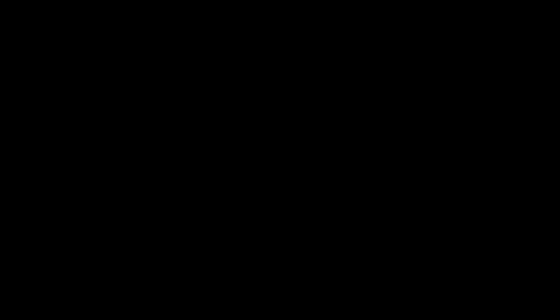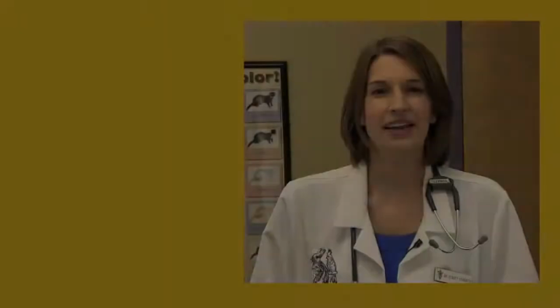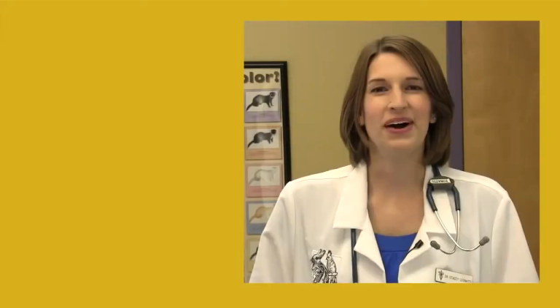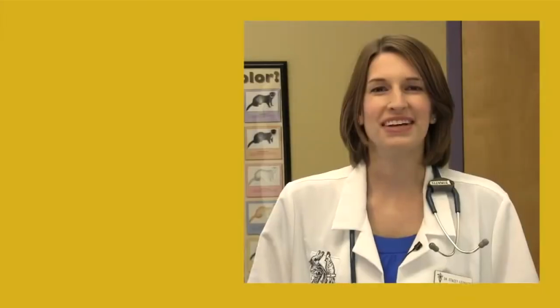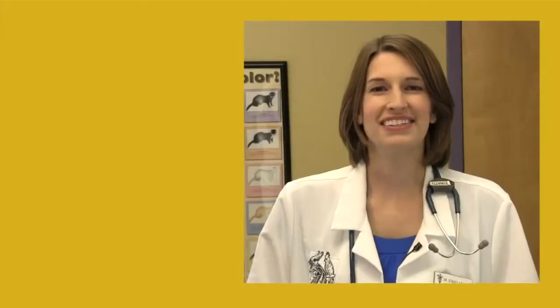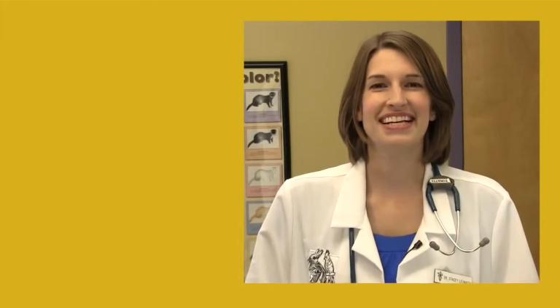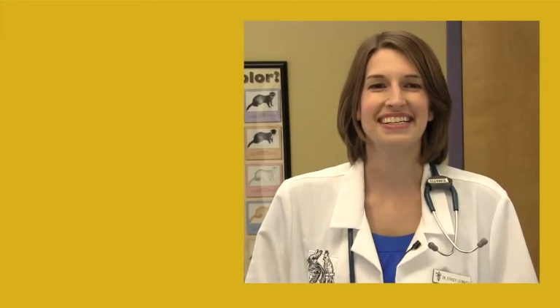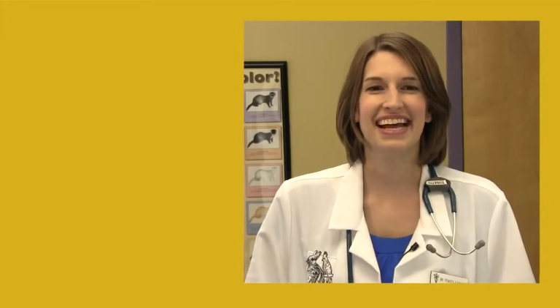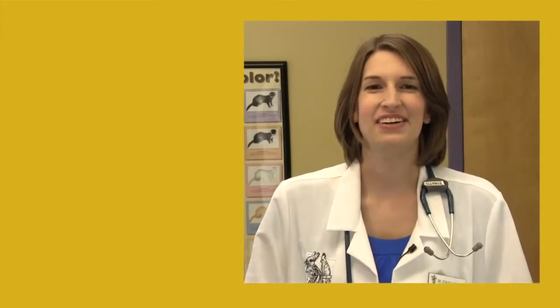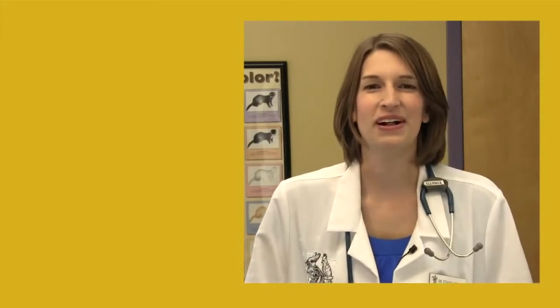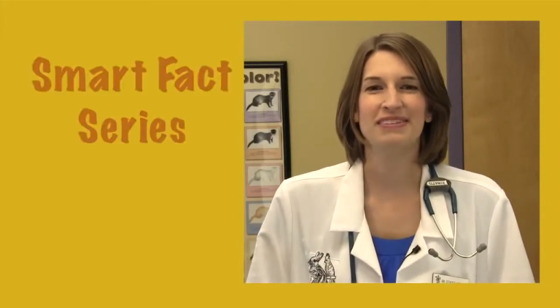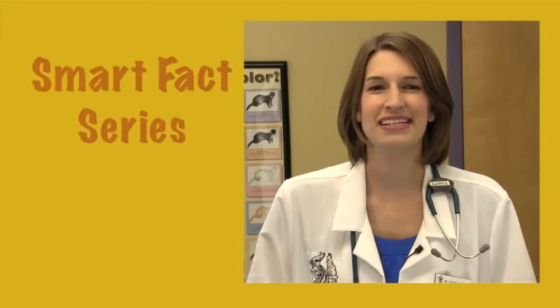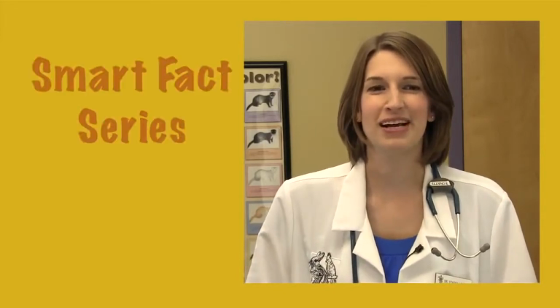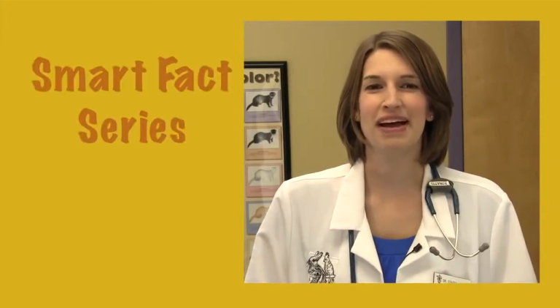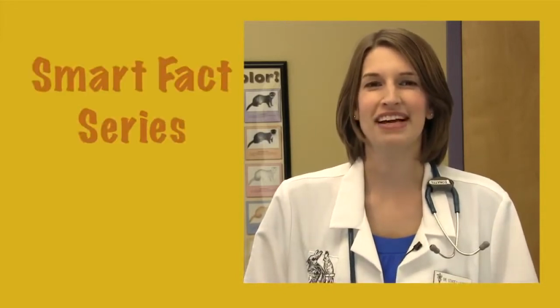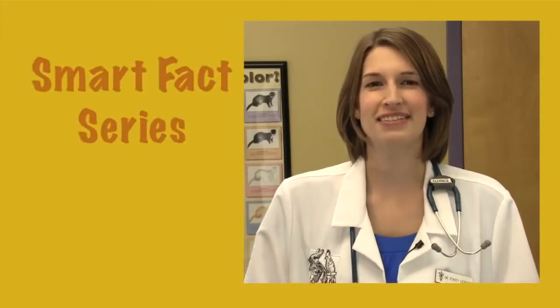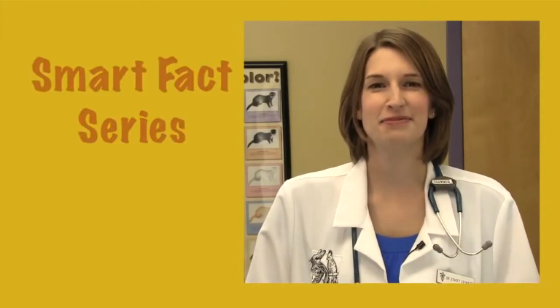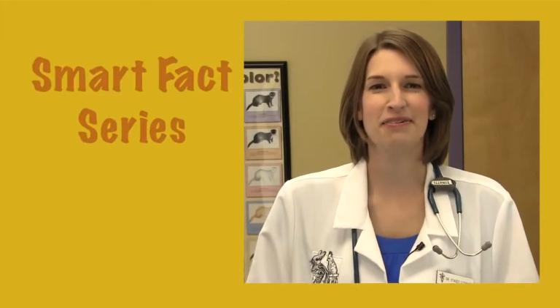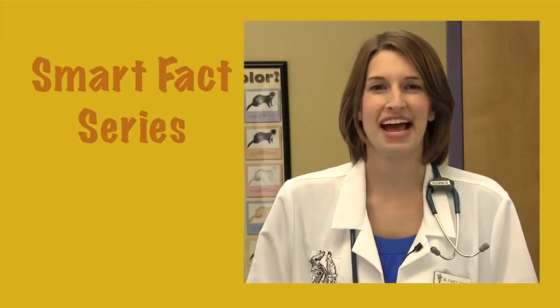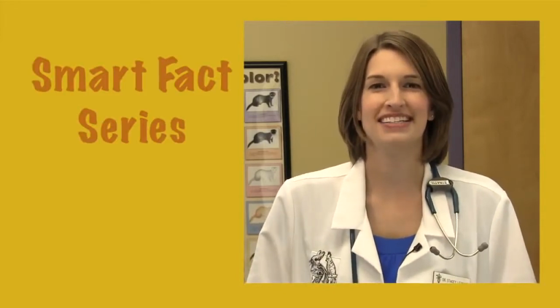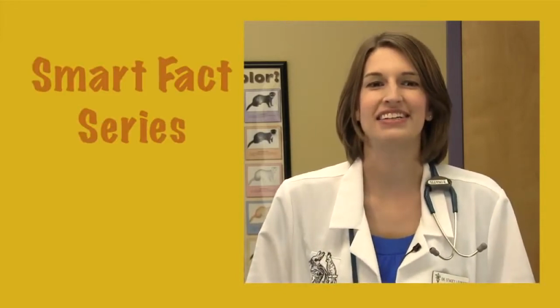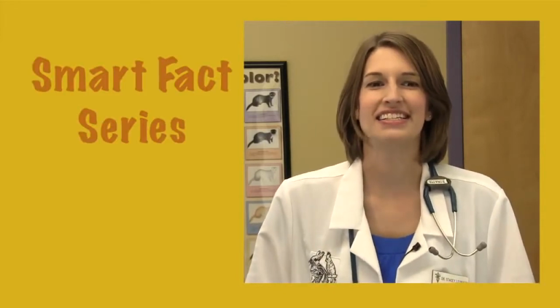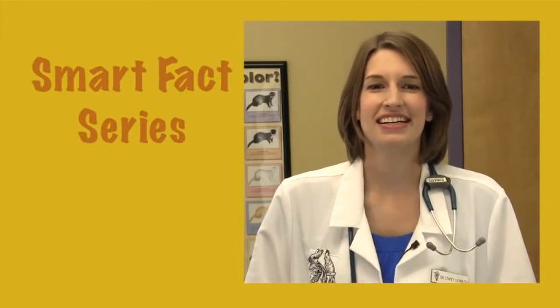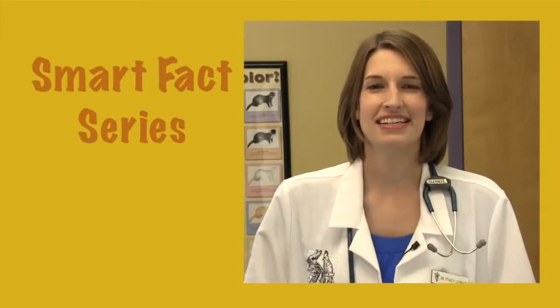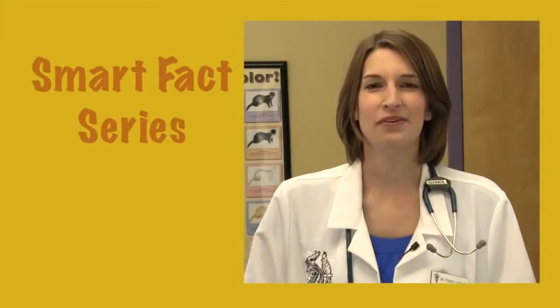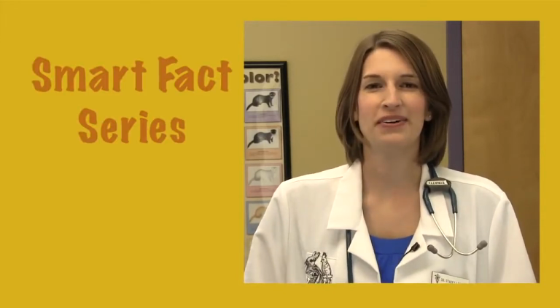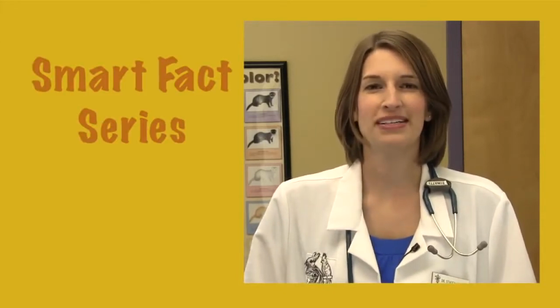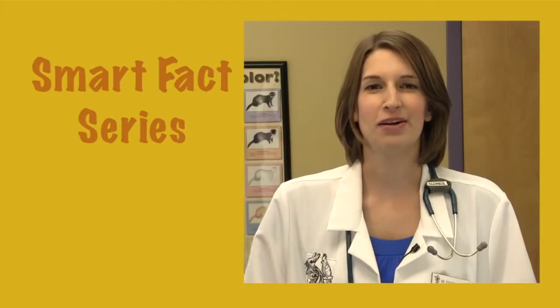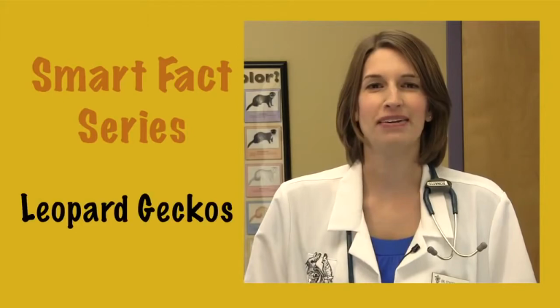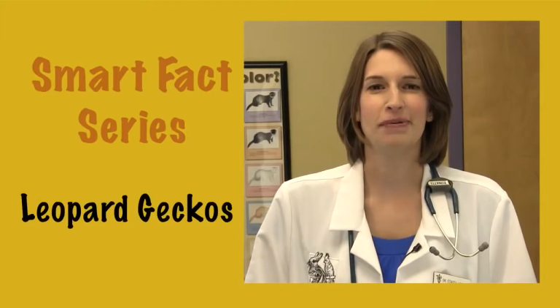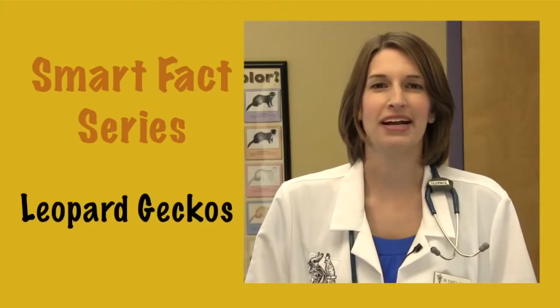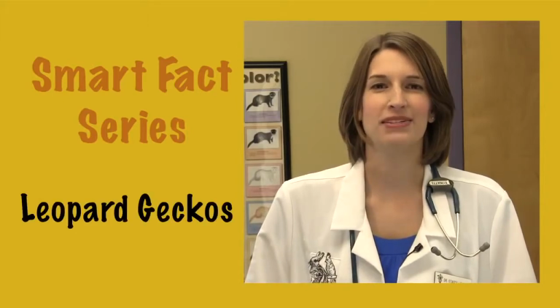Hello, I'm Dr. Stacey Leonetti. Welcome to Exotic Pet Vets Smart Facts series. Today, we're going to talk about leopard geckos.